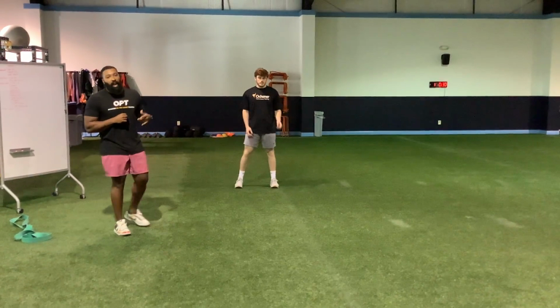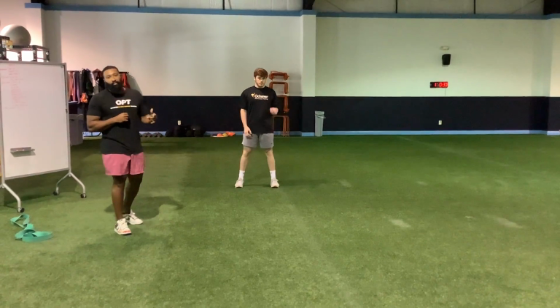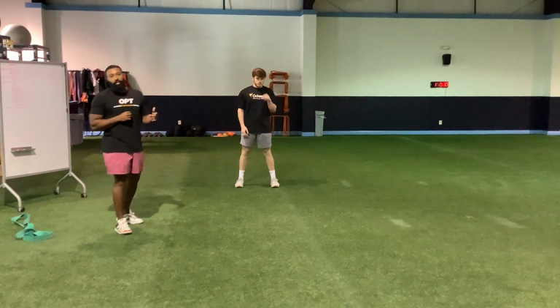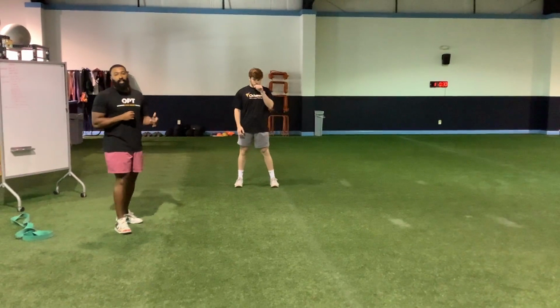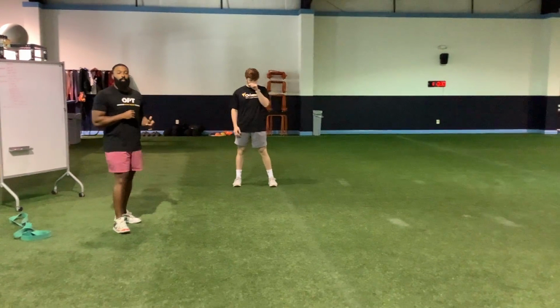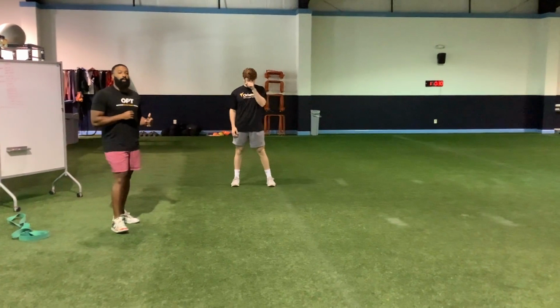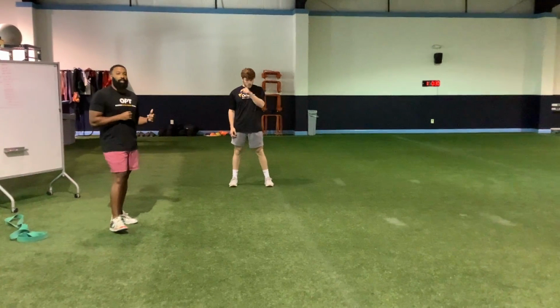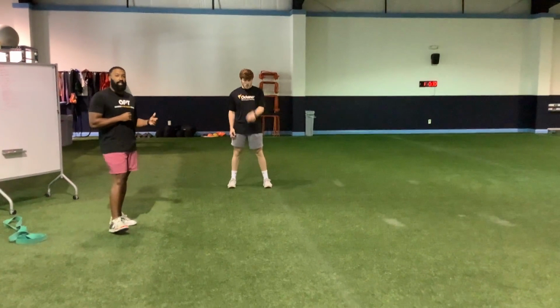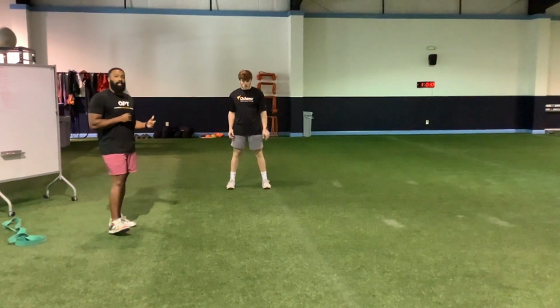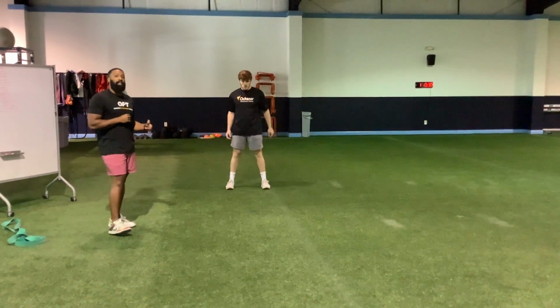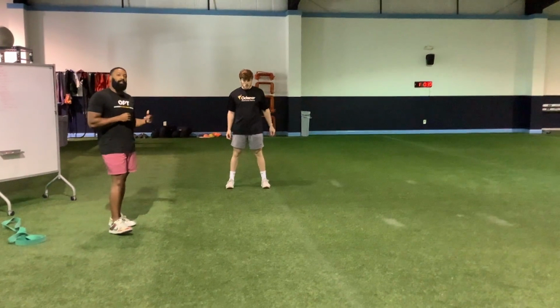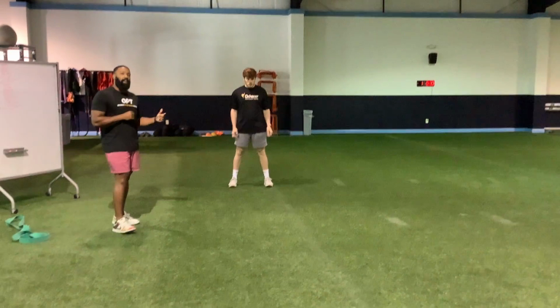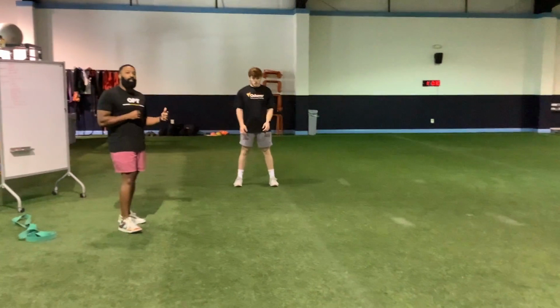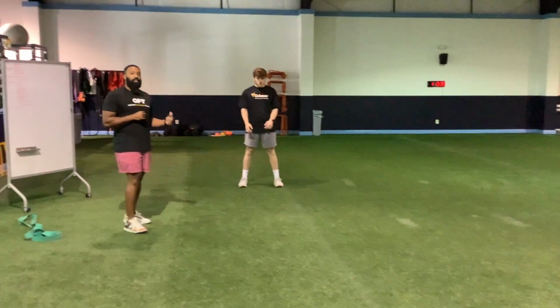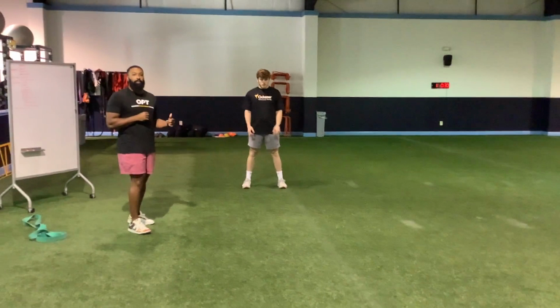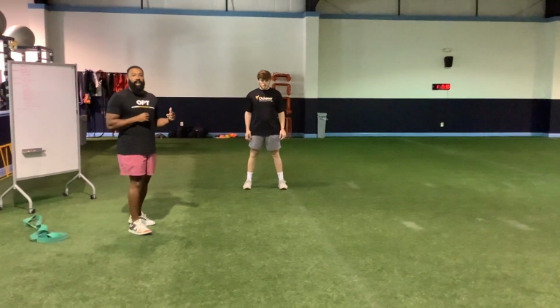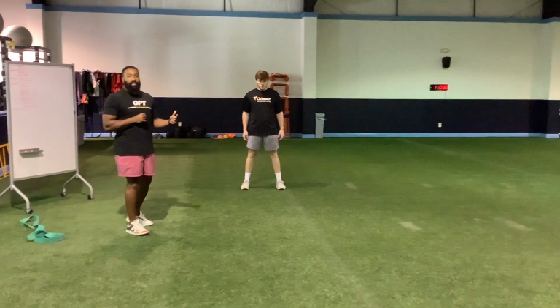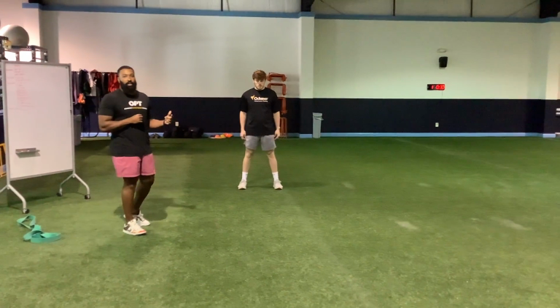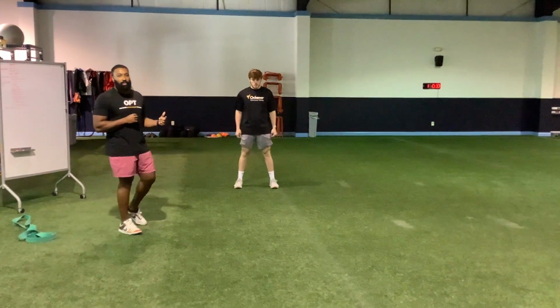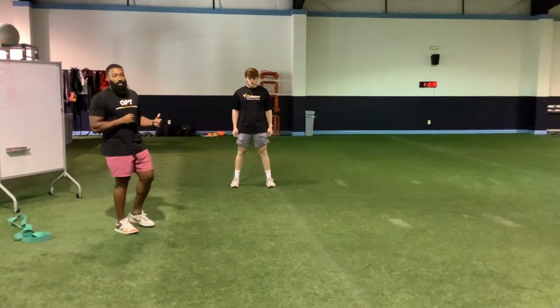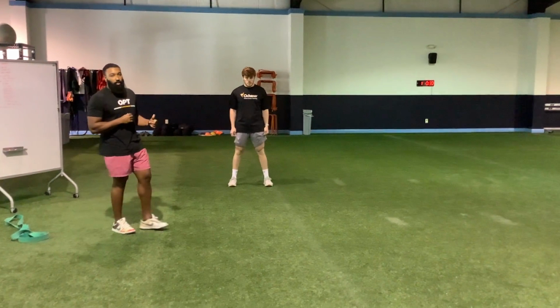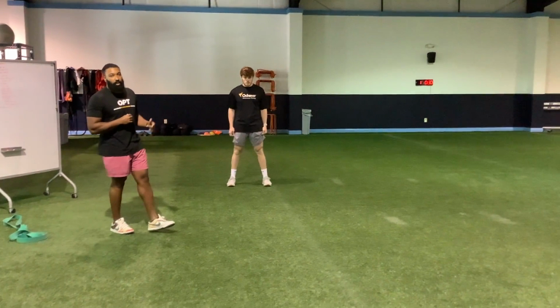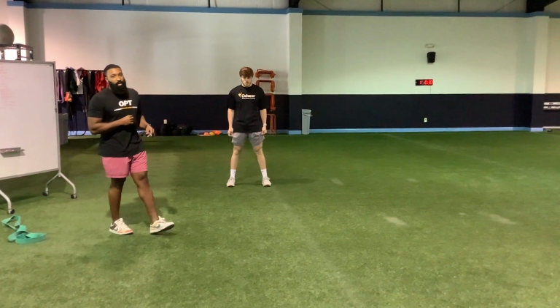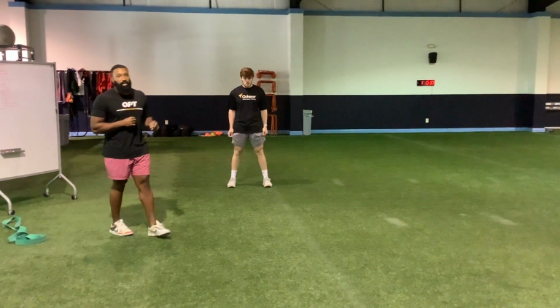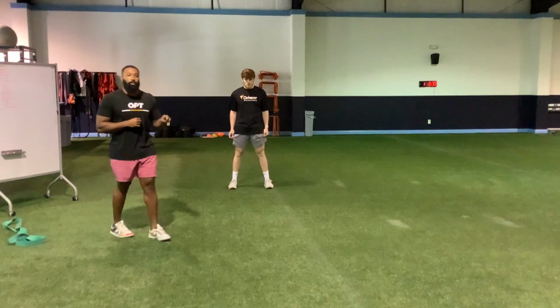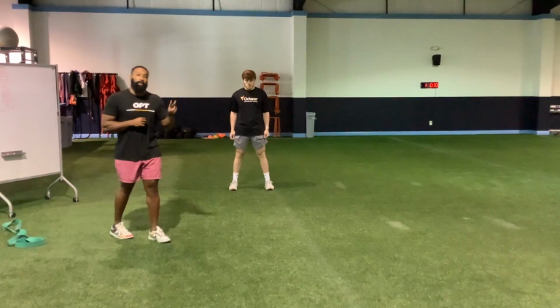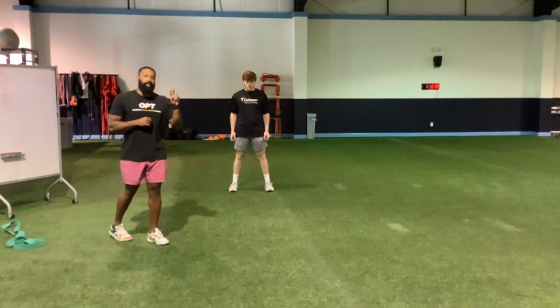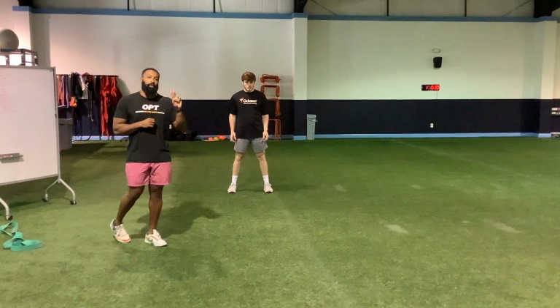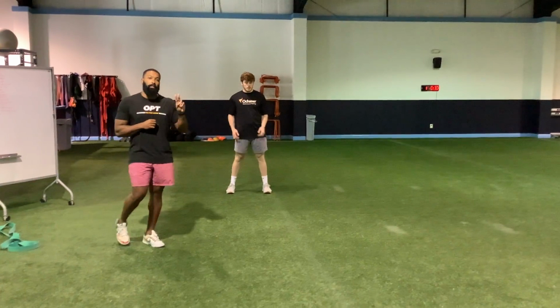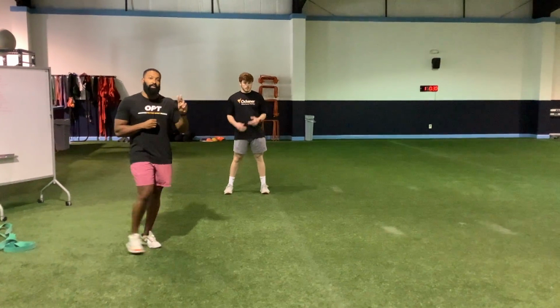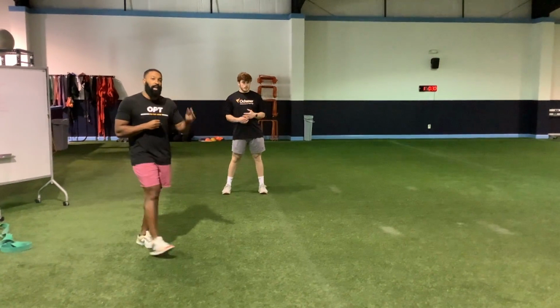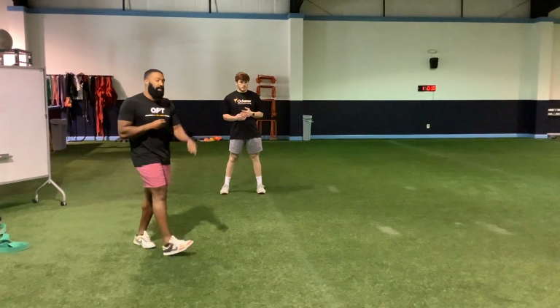After that, they'll be resisted five yards and back and turned into a sprint. Make sure to repeat this on both sides.